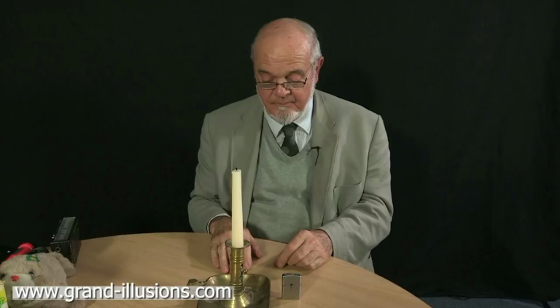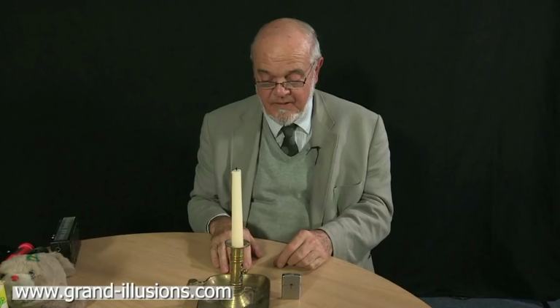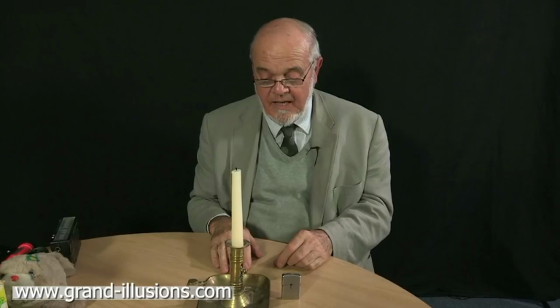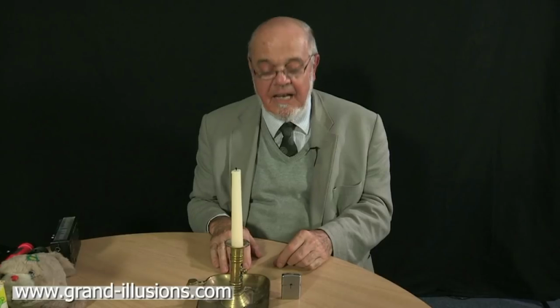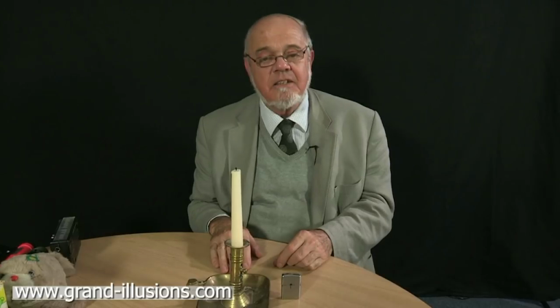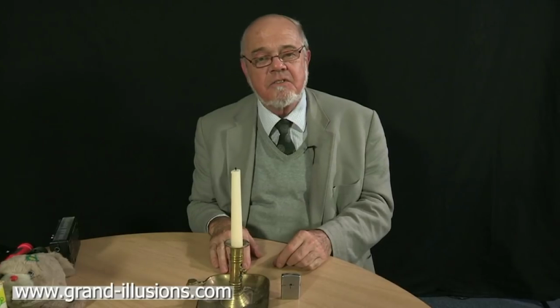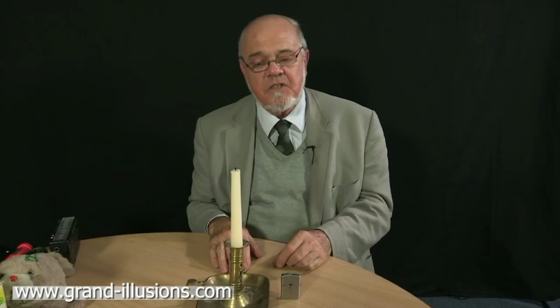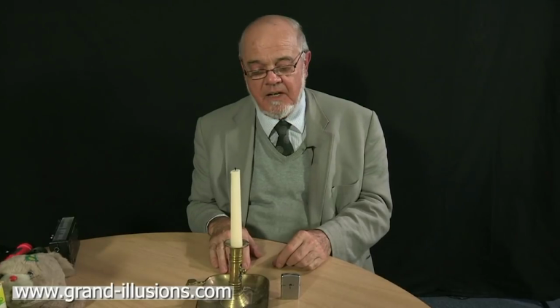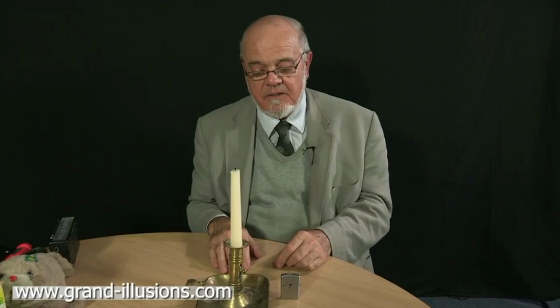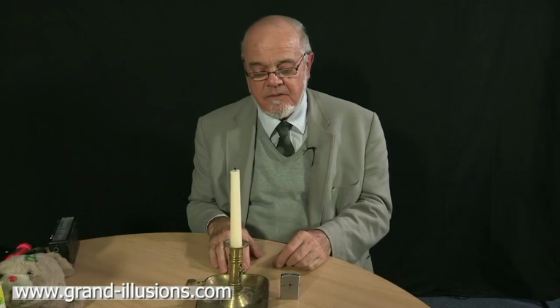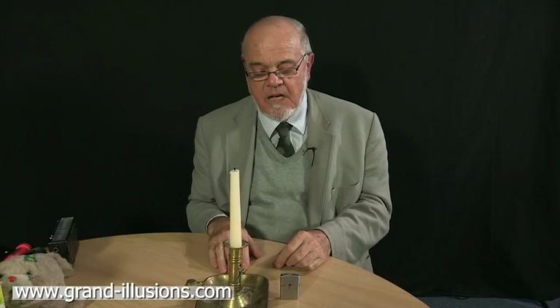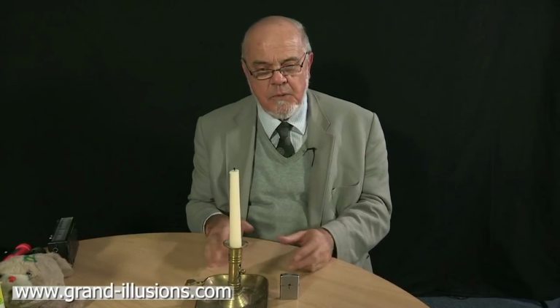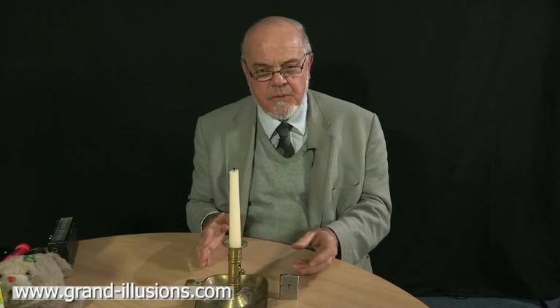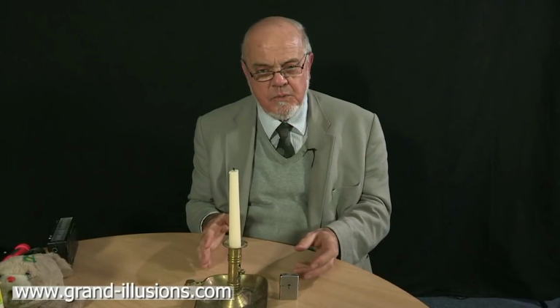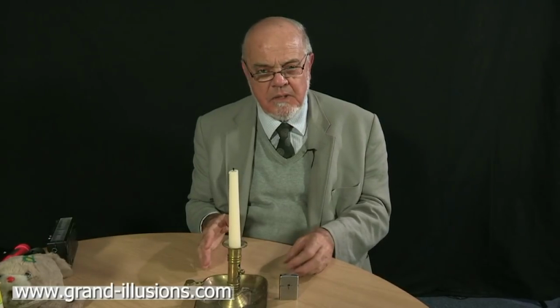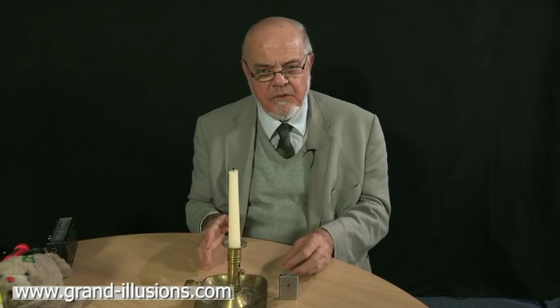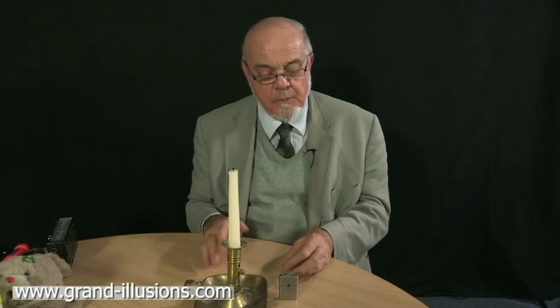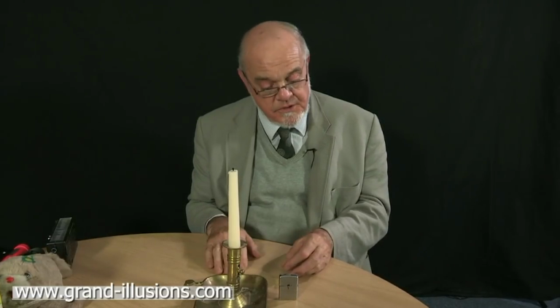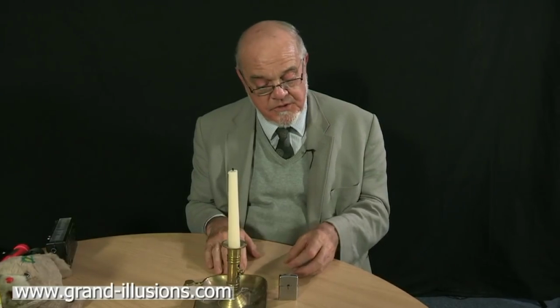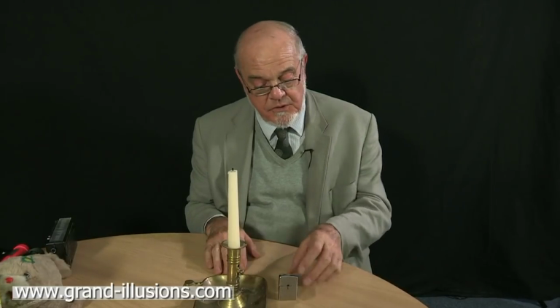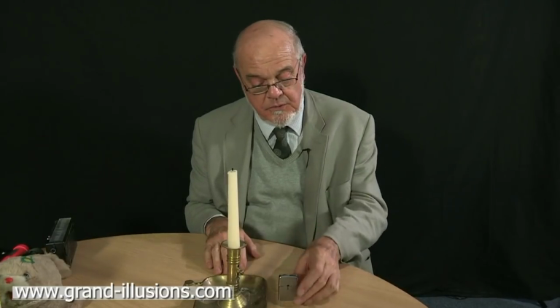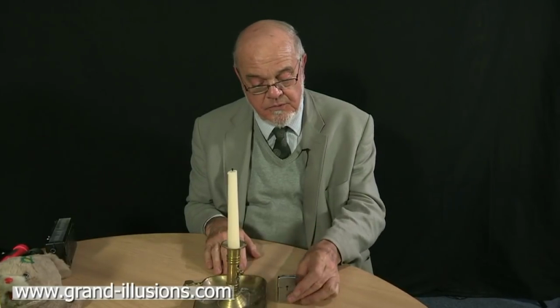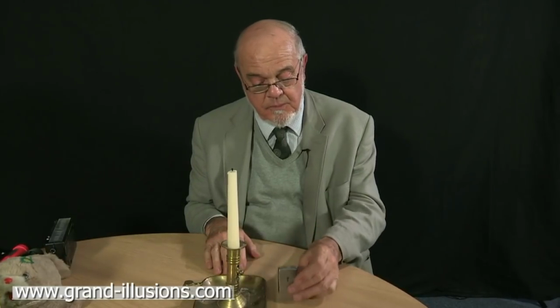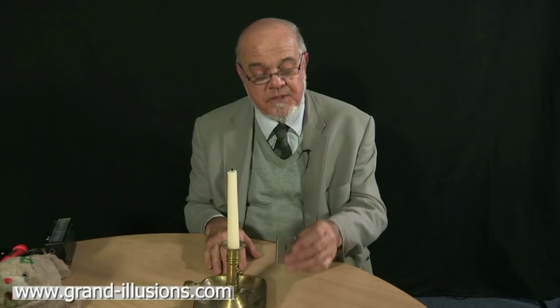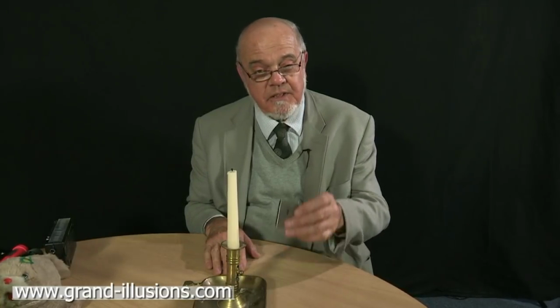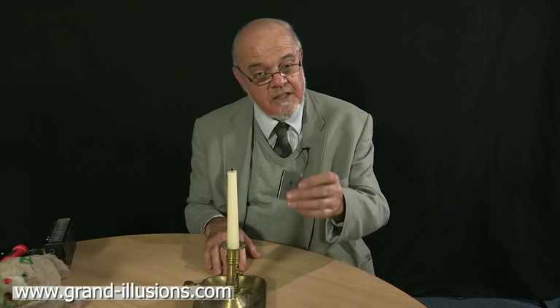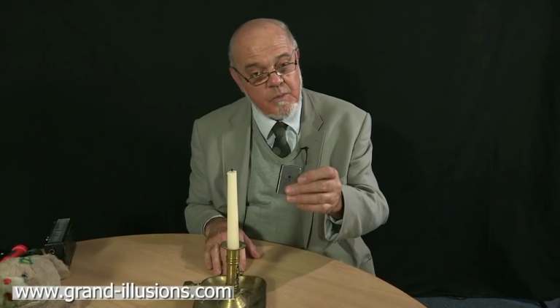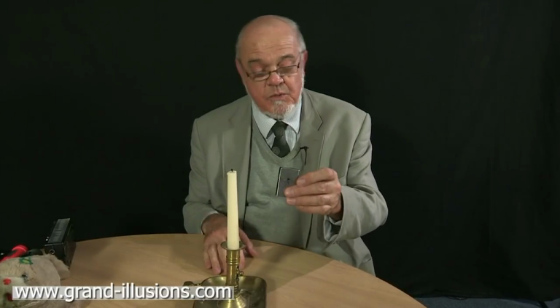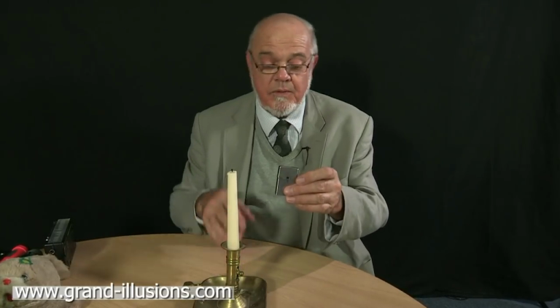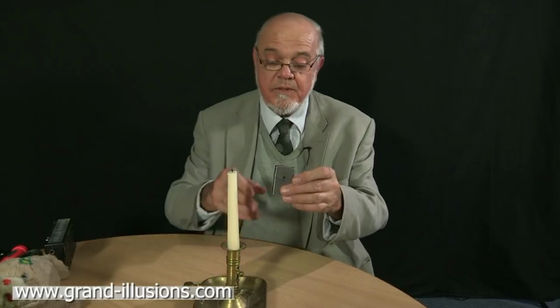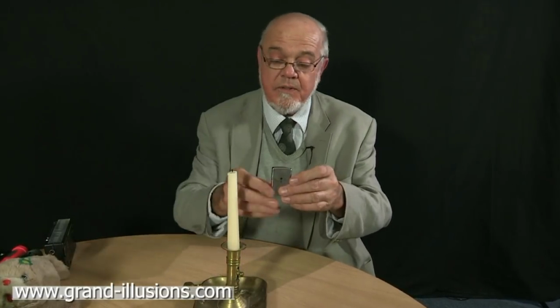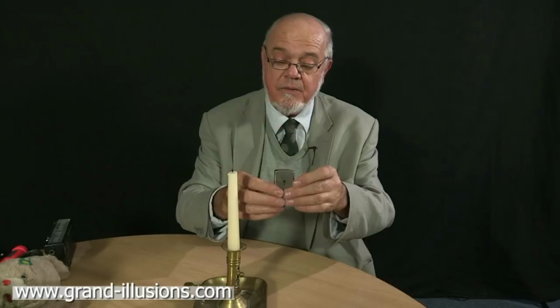A candle to light. How do we do it? Well, if you're a magician, you use a magic lighter, which is what this is.